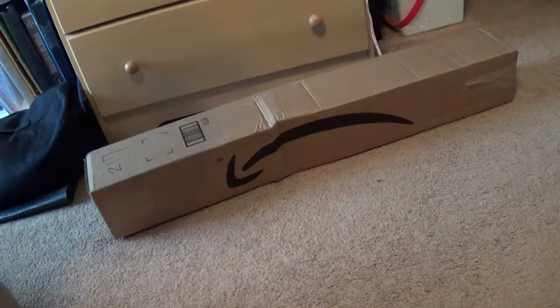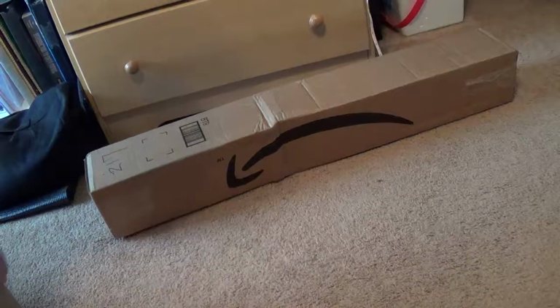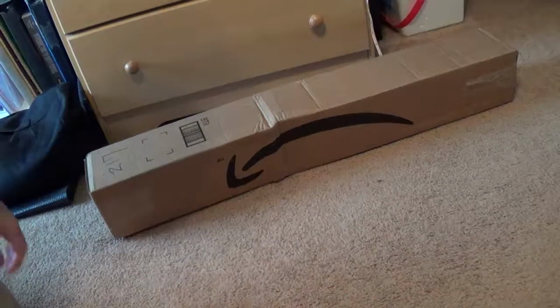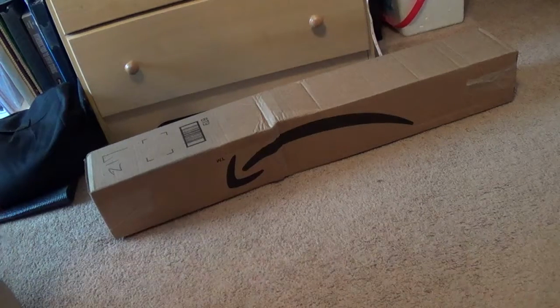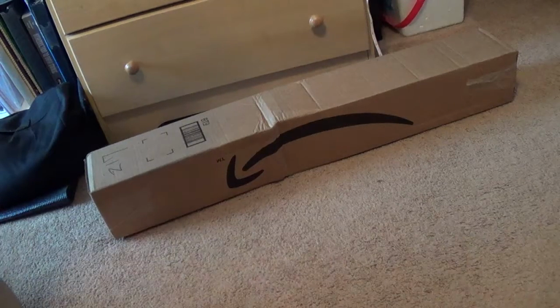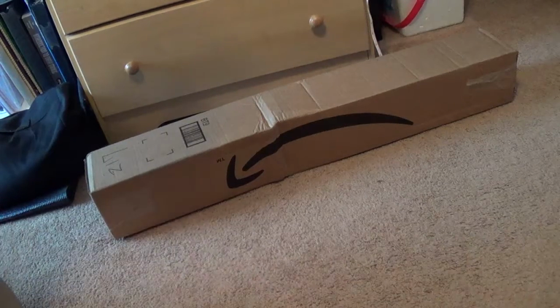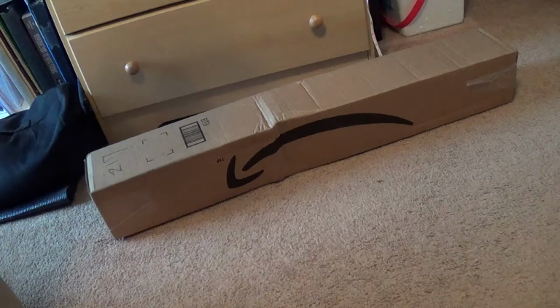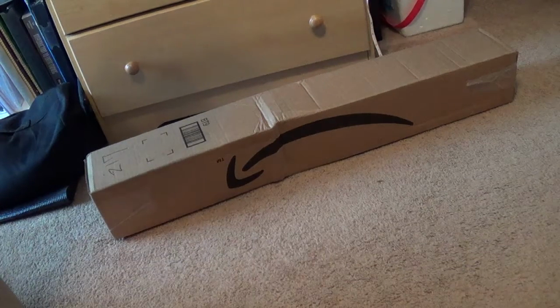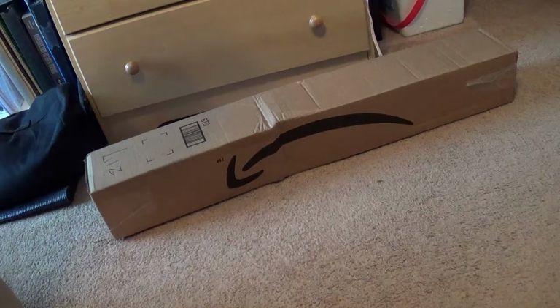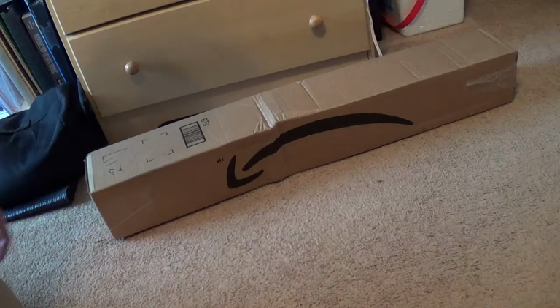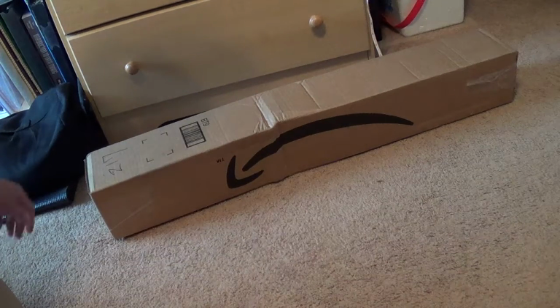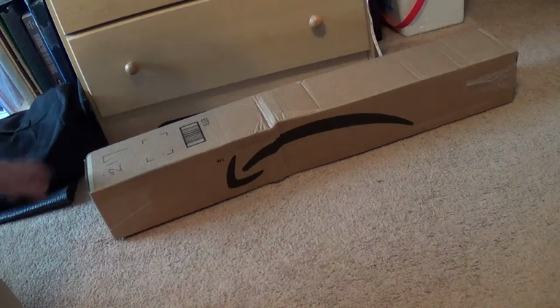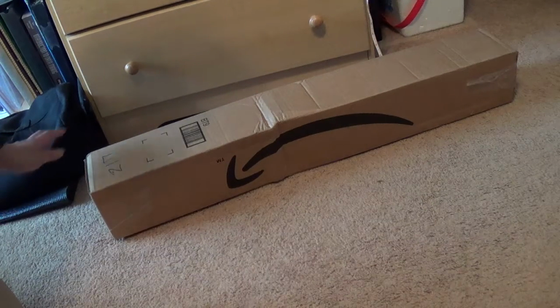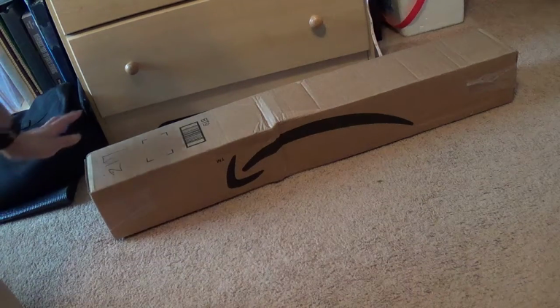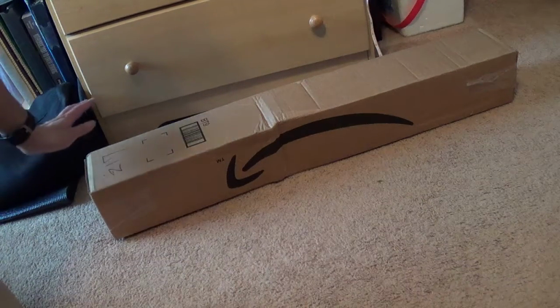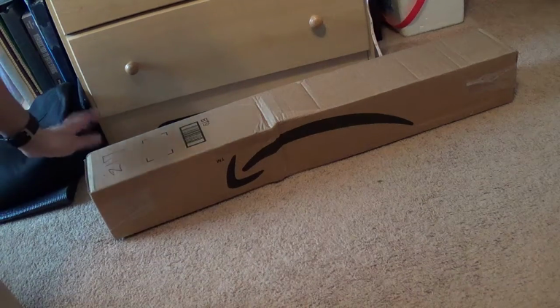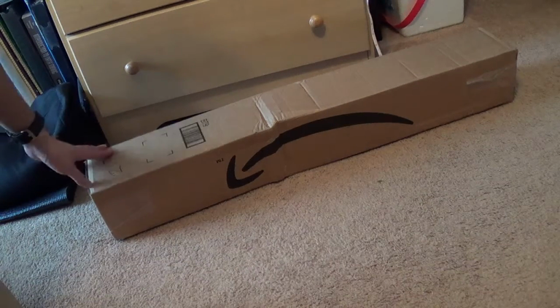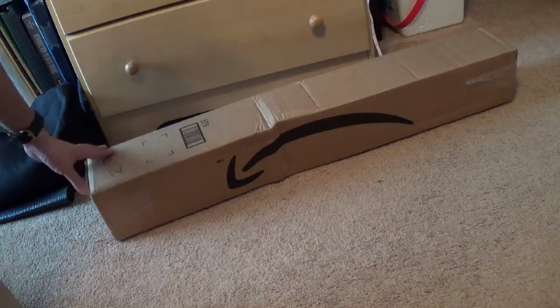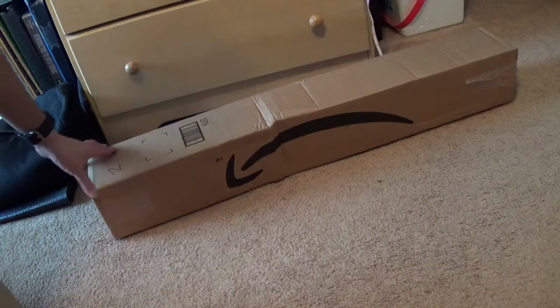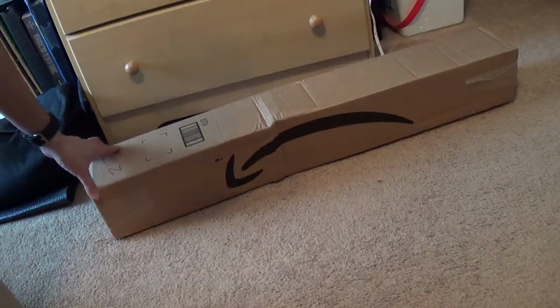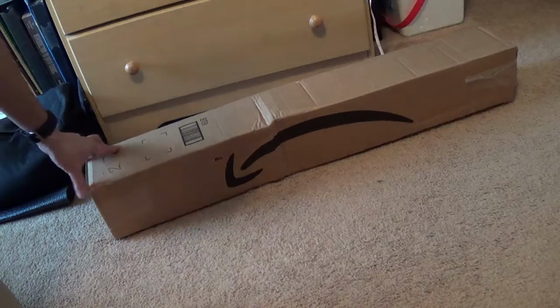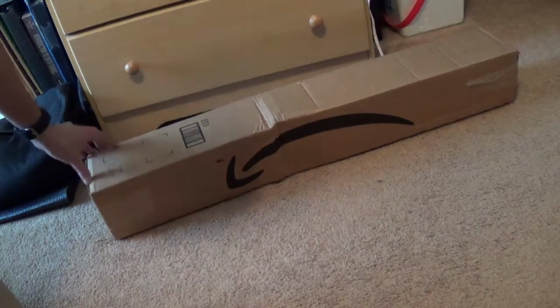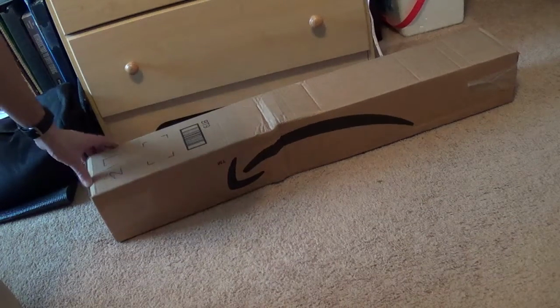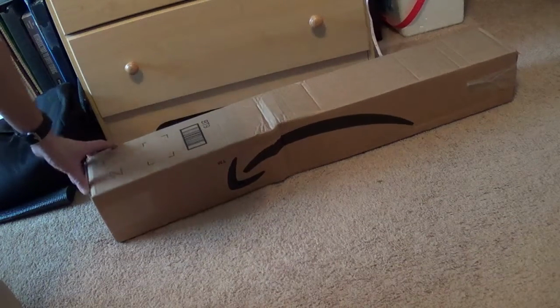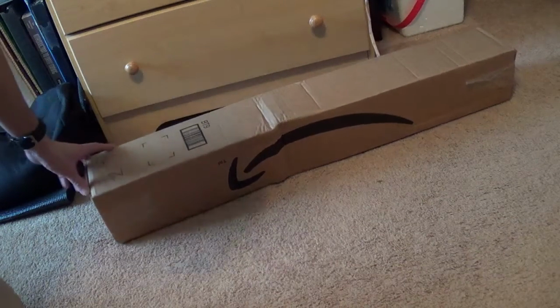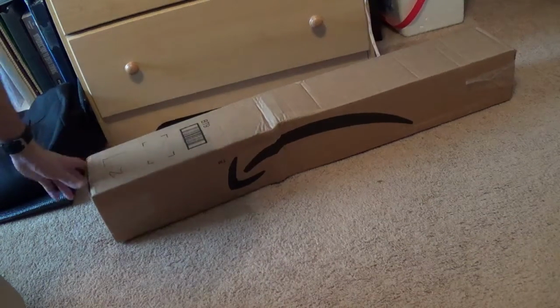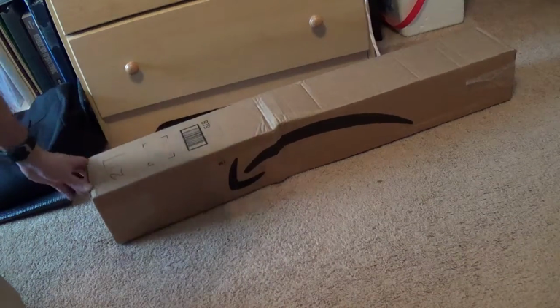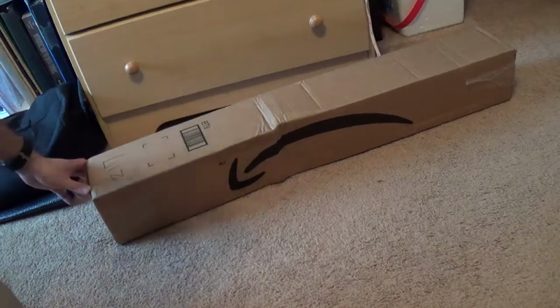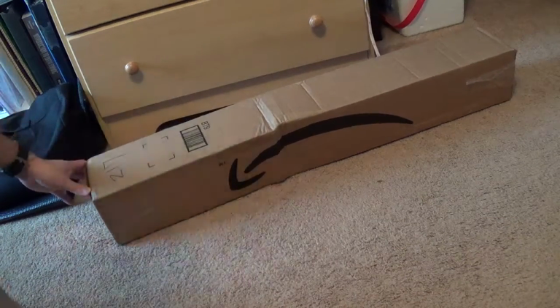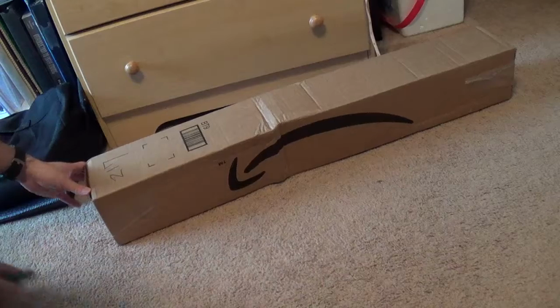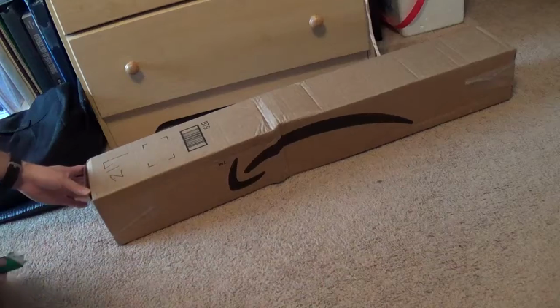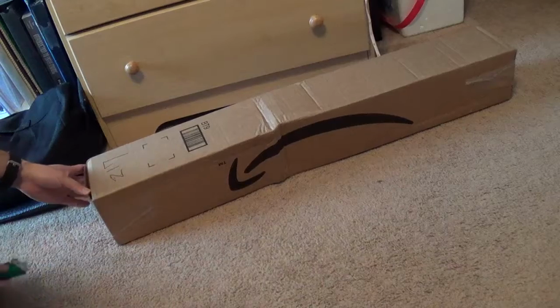Hey guys, this is Robert and I got this package yesterday. So let's open it up and see what's inside.